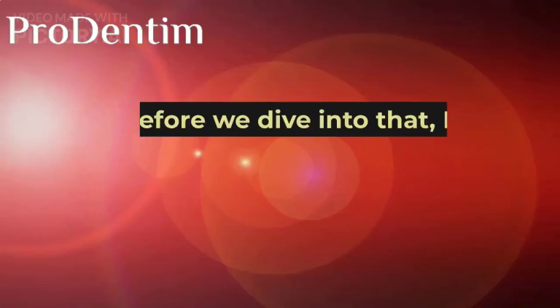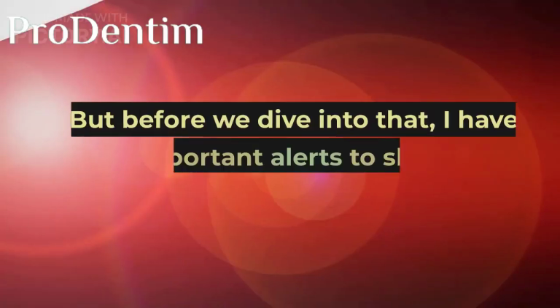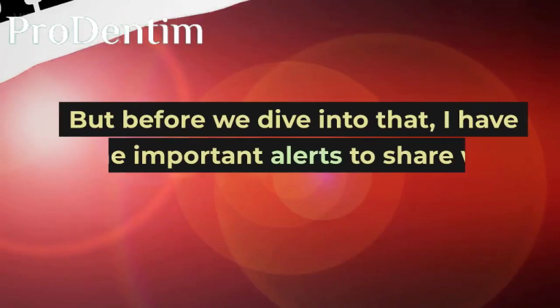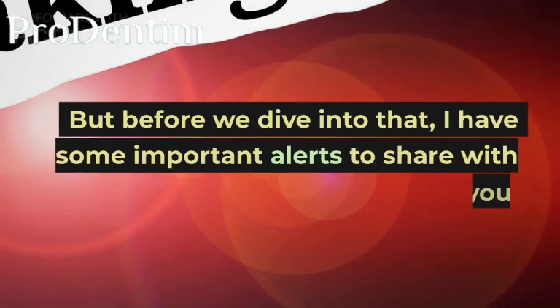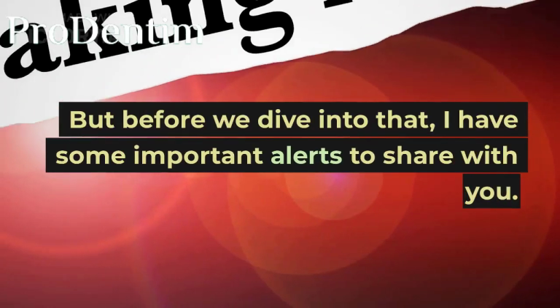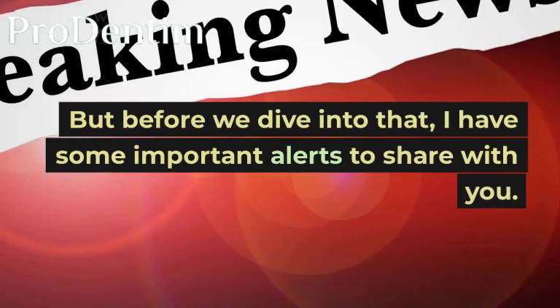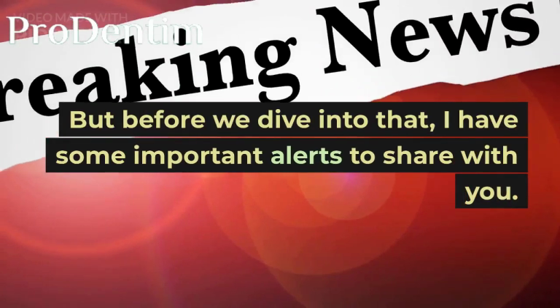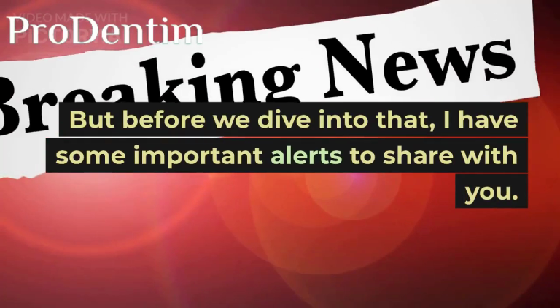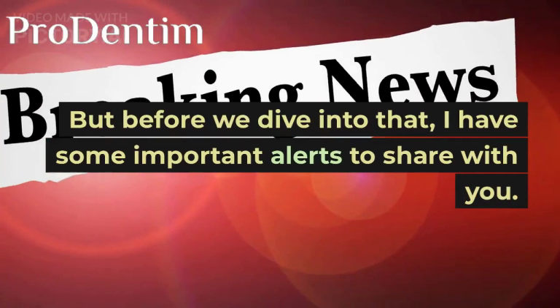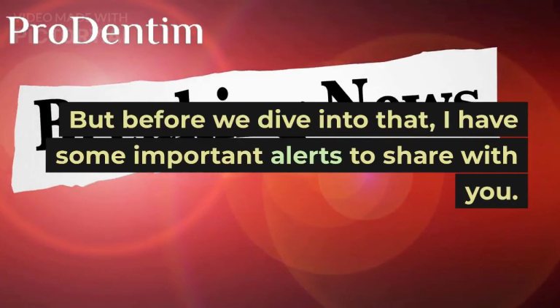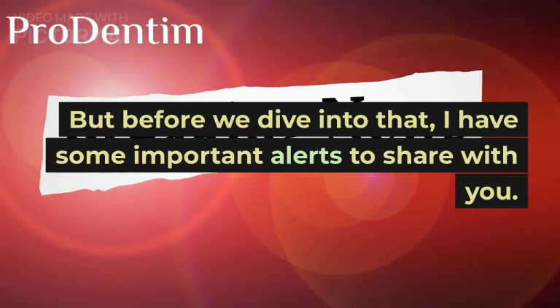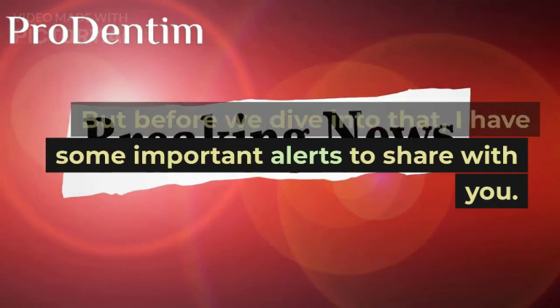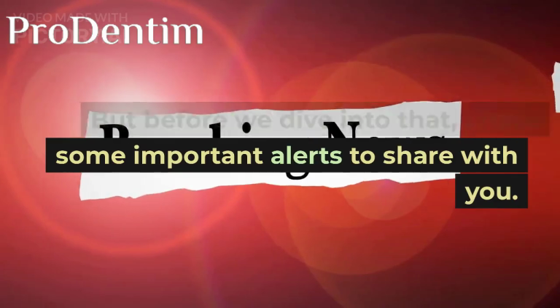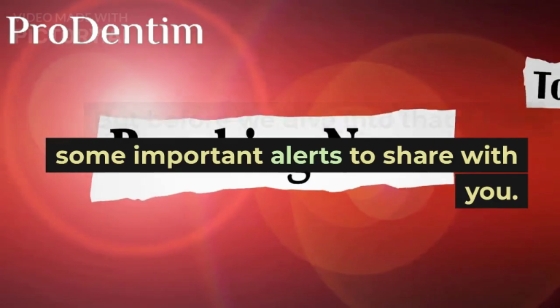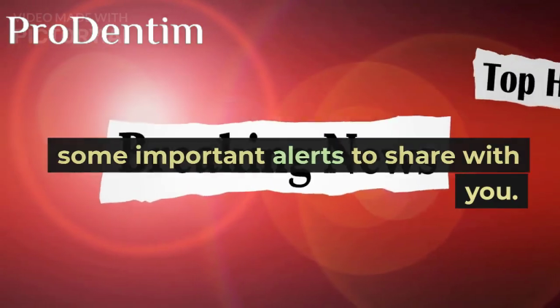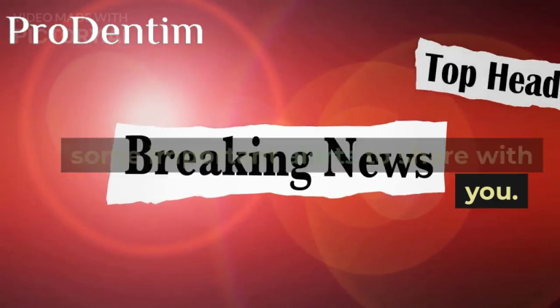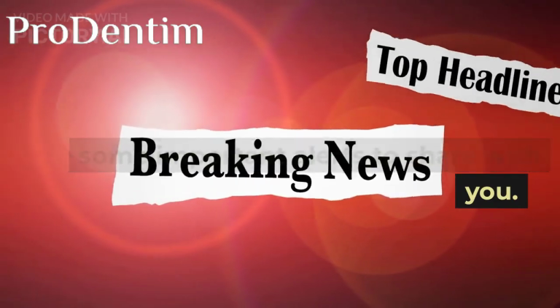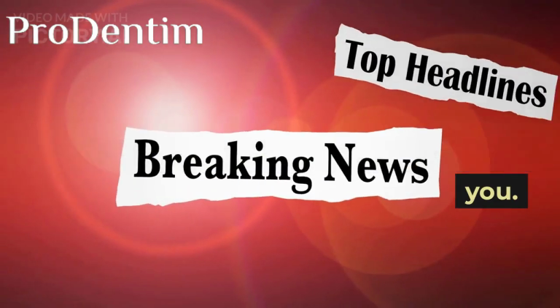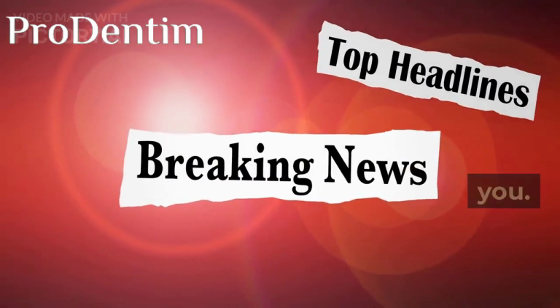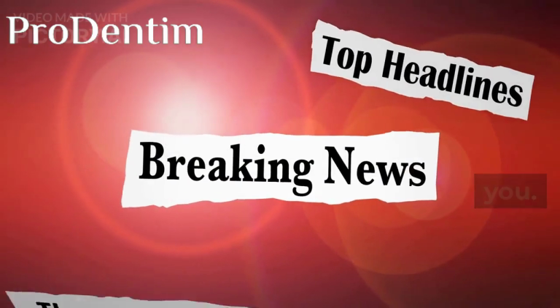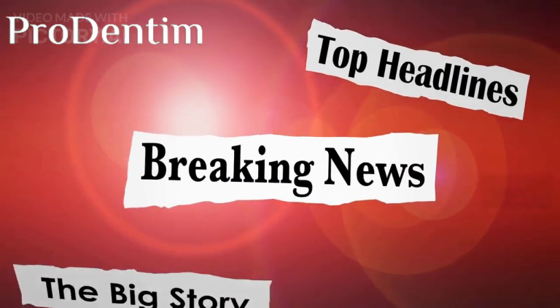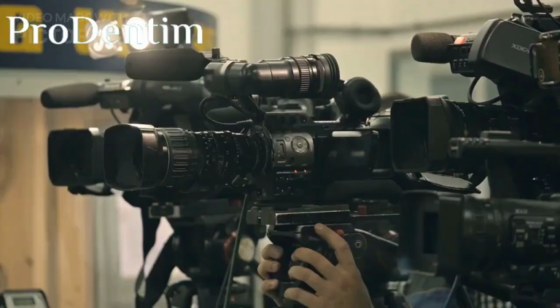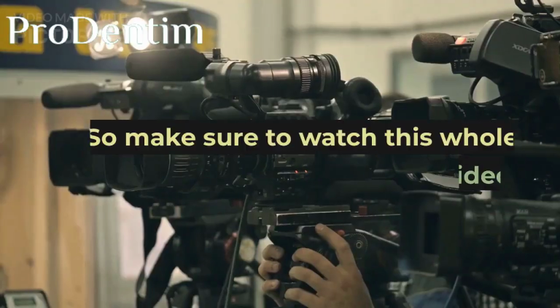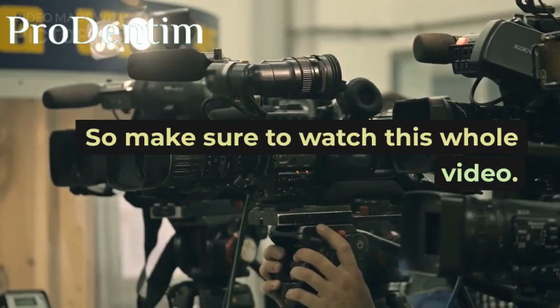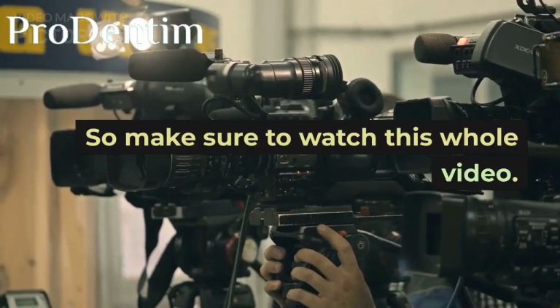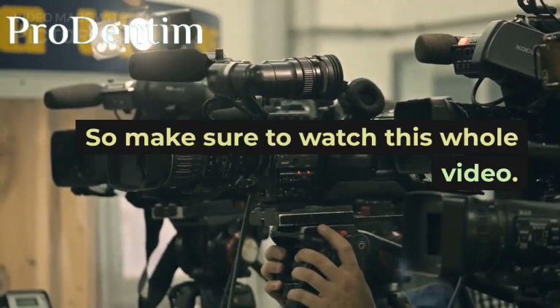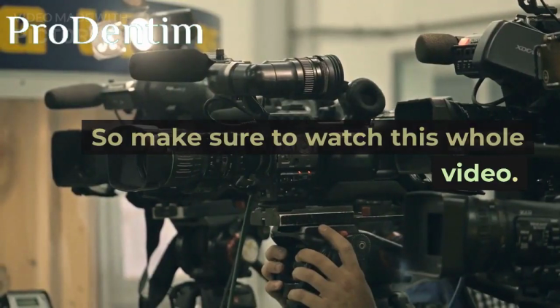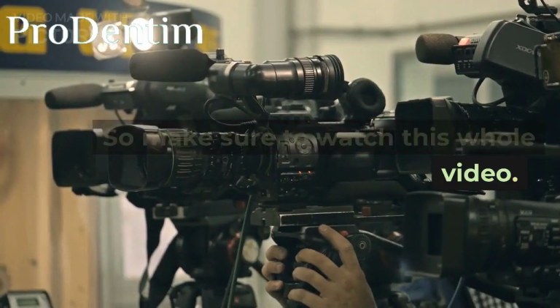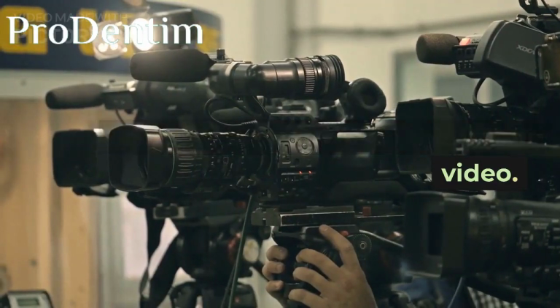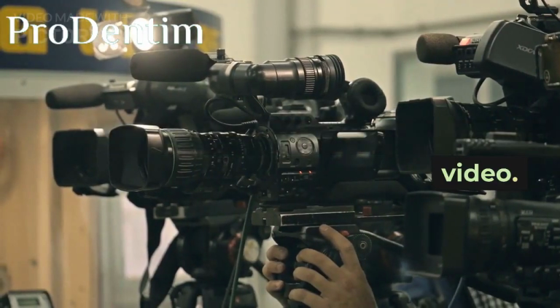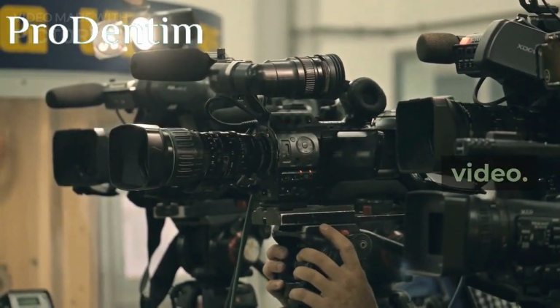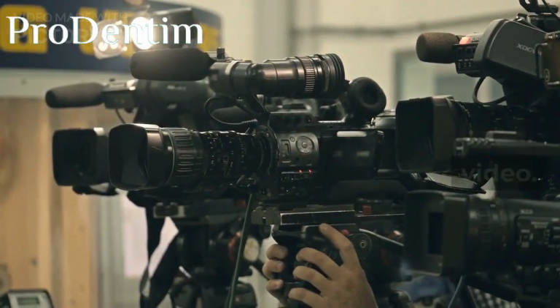But before we dive into that, I have some important alerts to share with you, so make sure to watch this whole video.